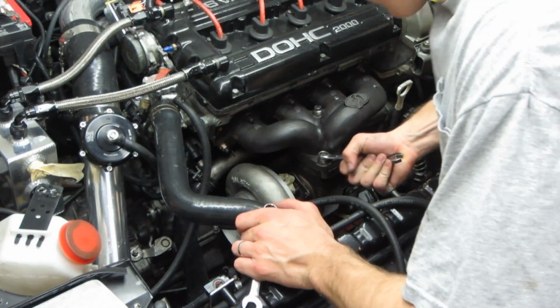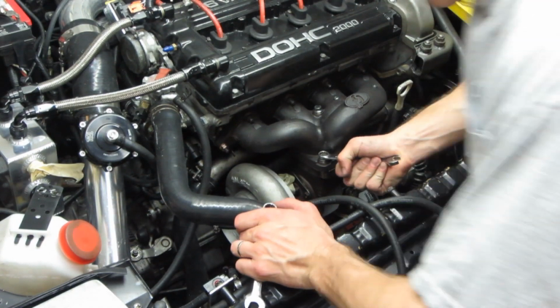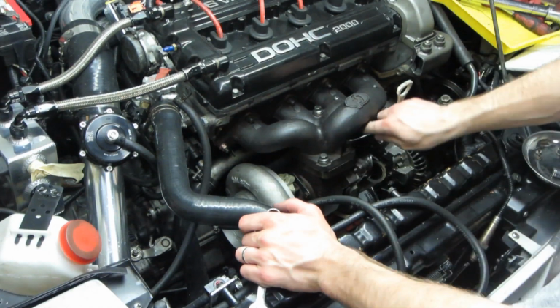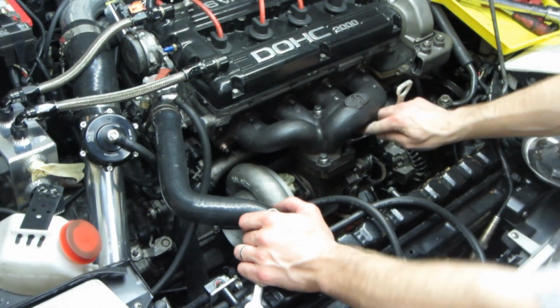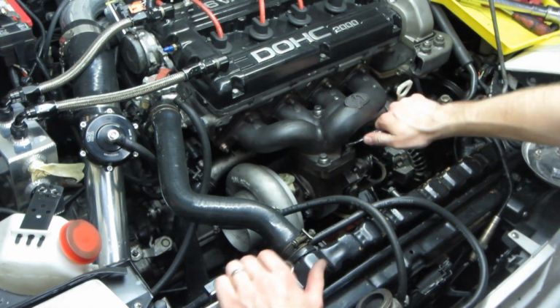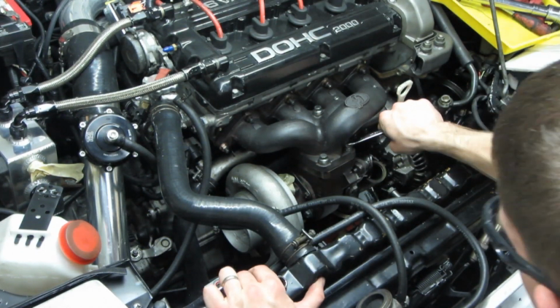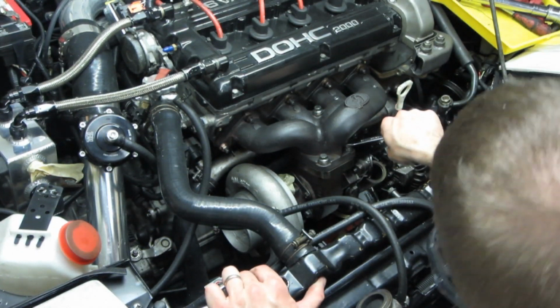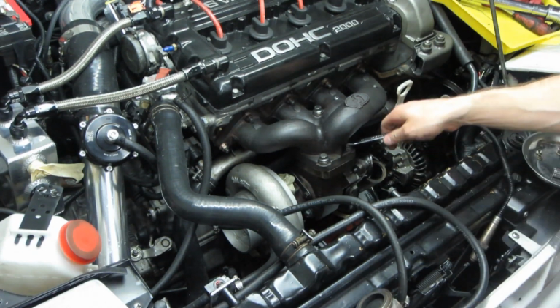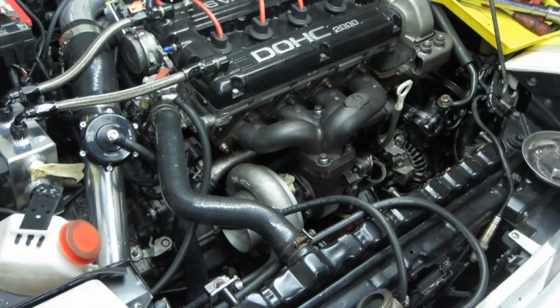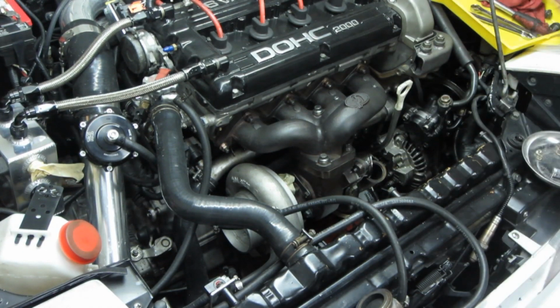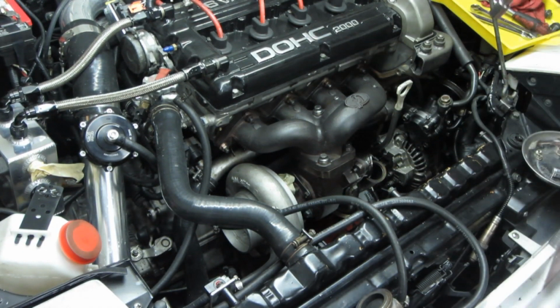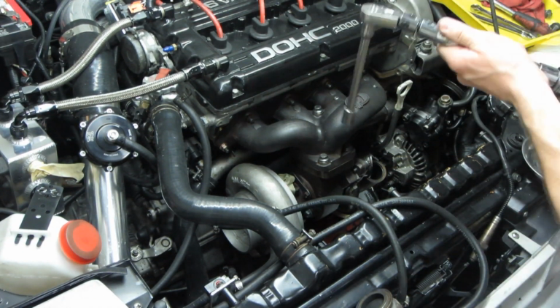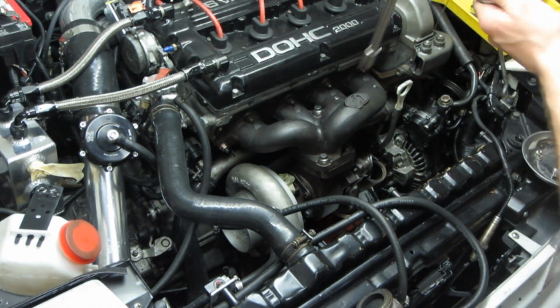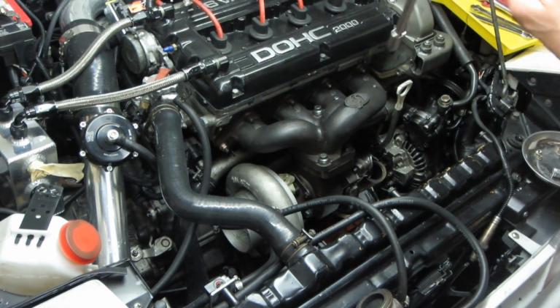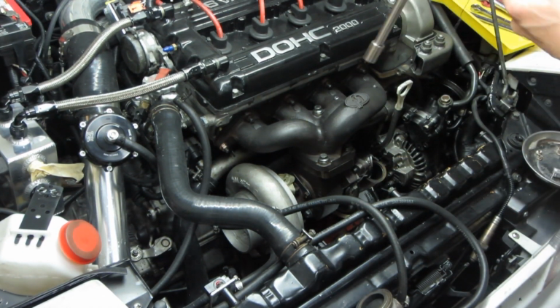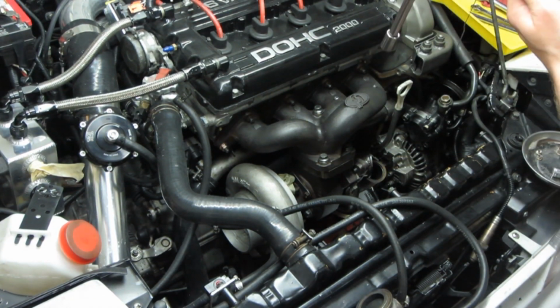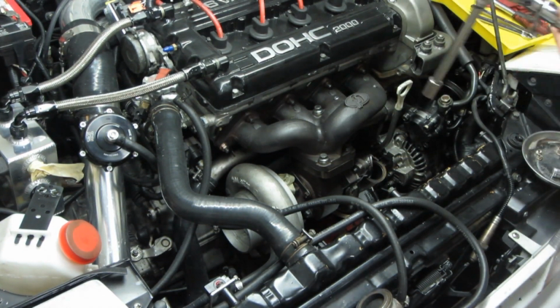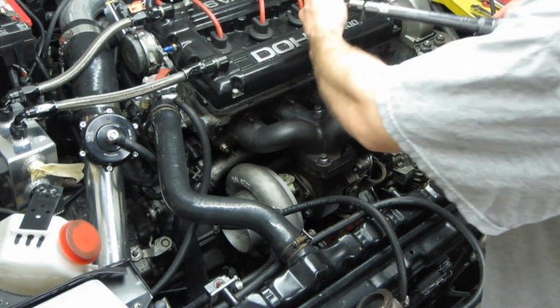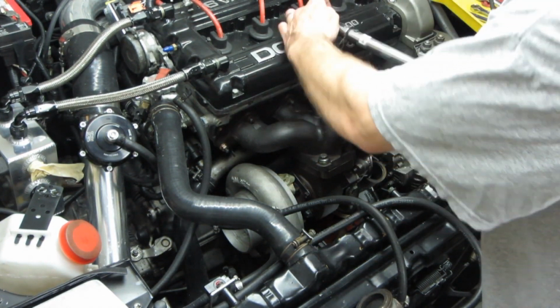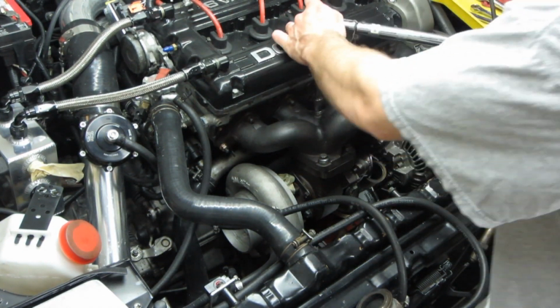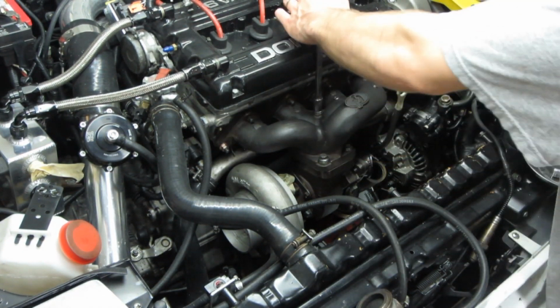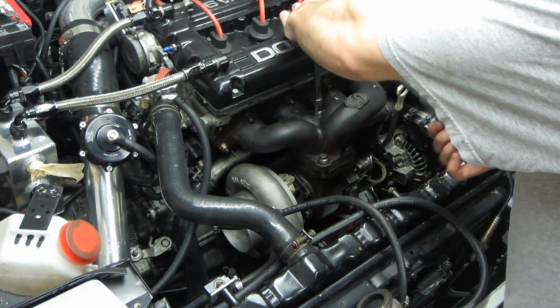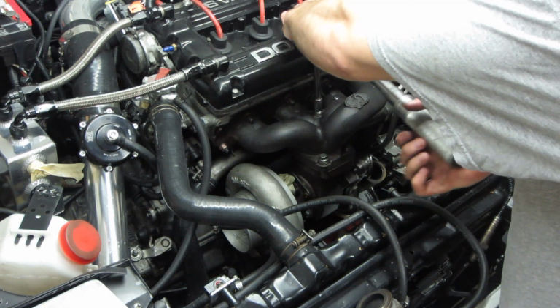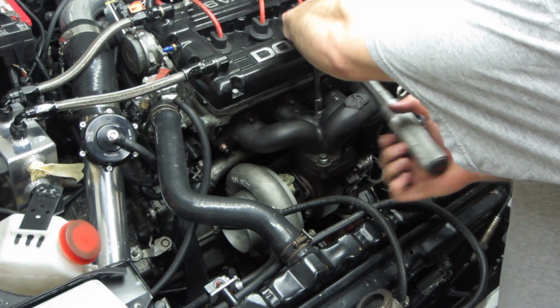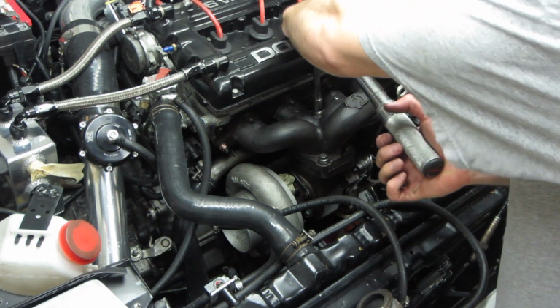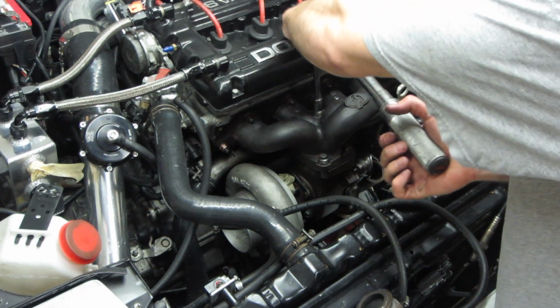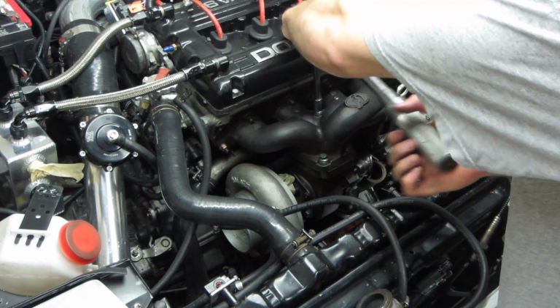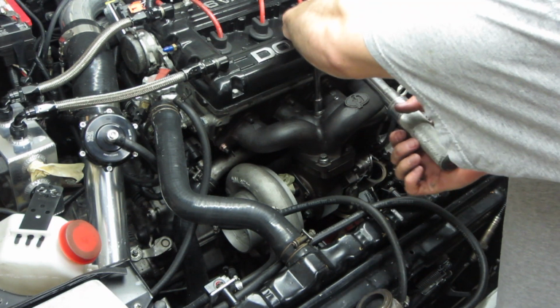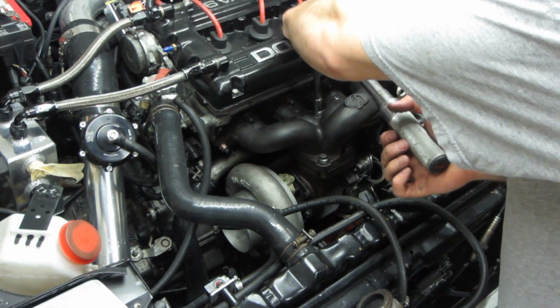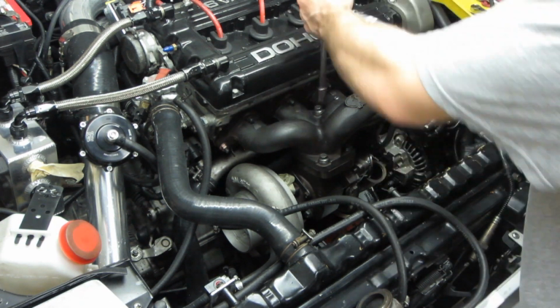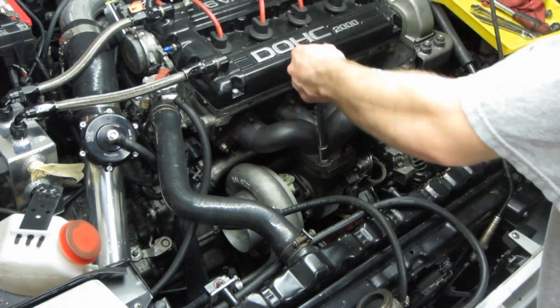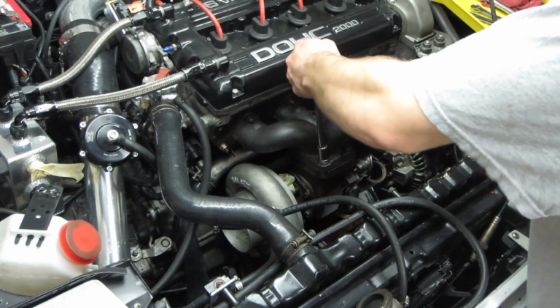Anytime you have to use a wrench for a final torque, ensure that you calibrate your arm with a properly torqued bolt first.